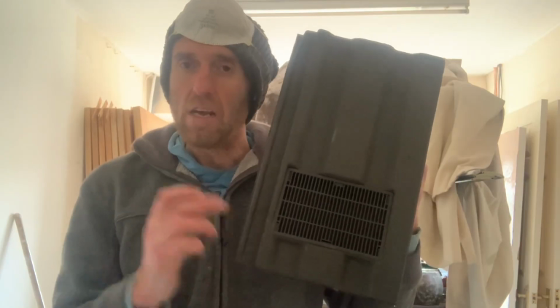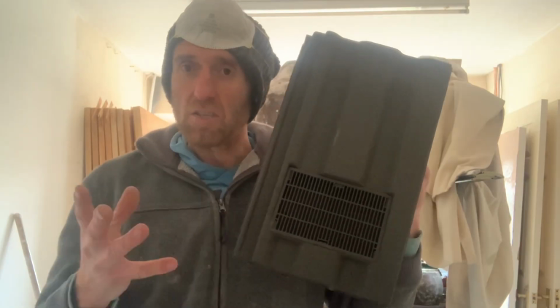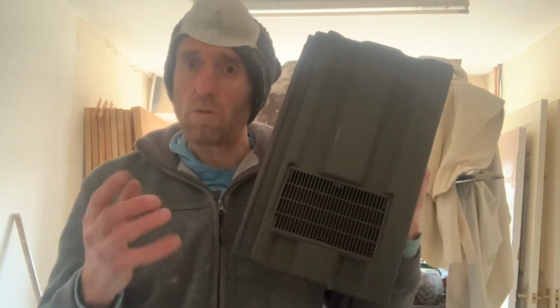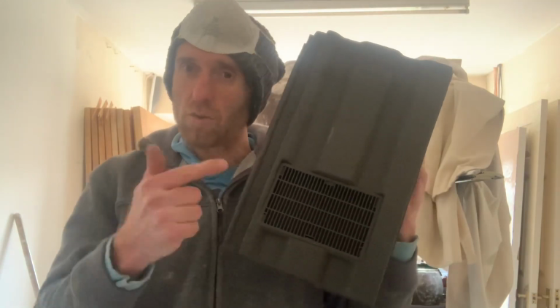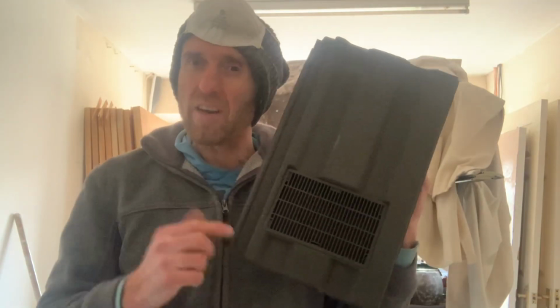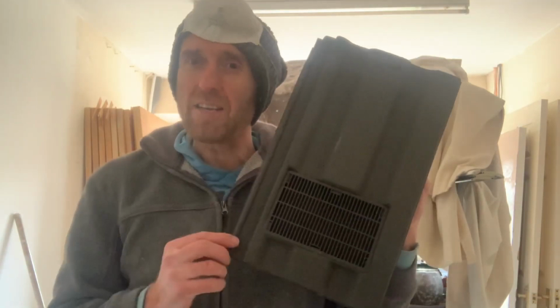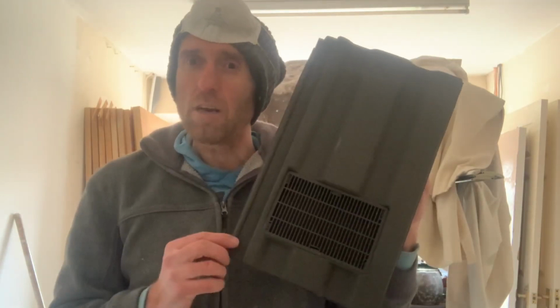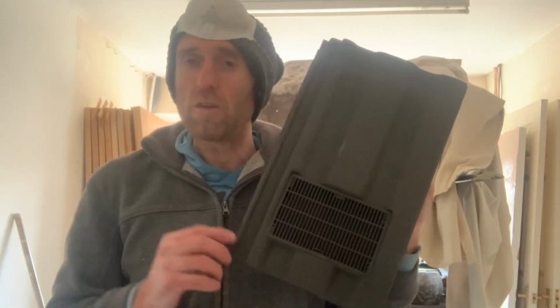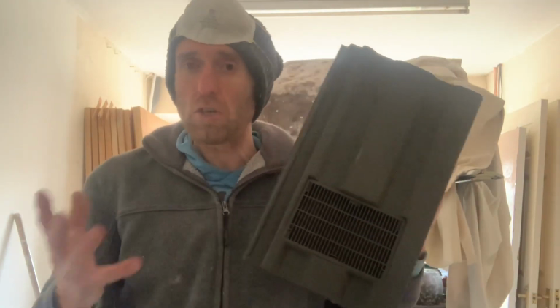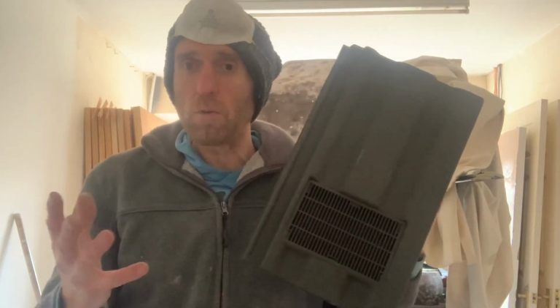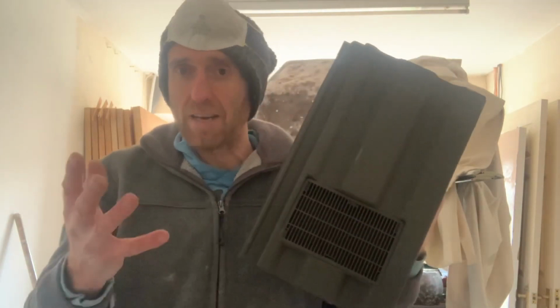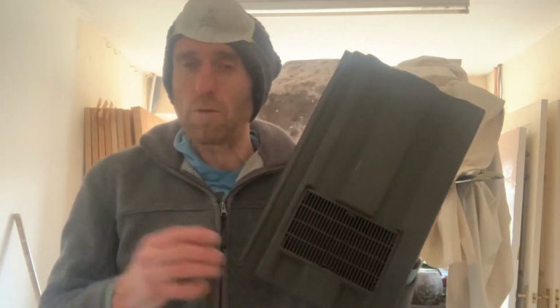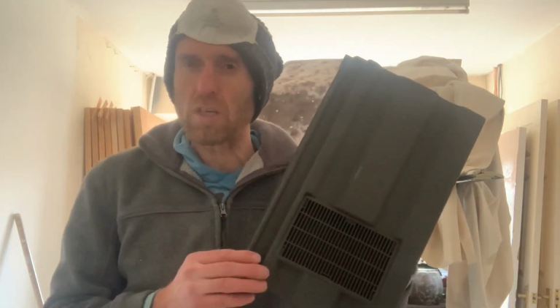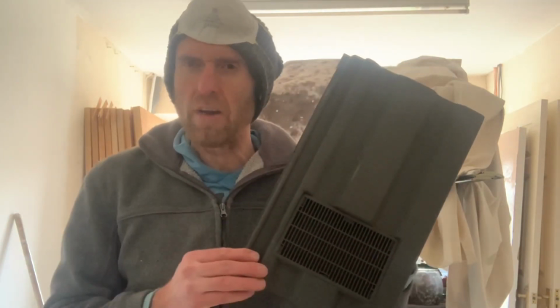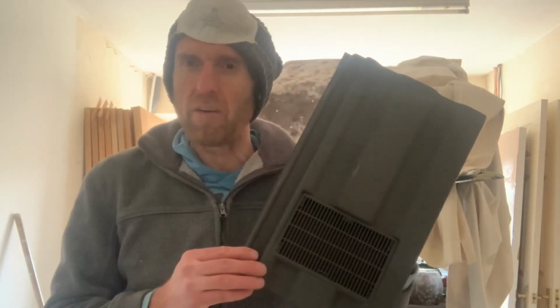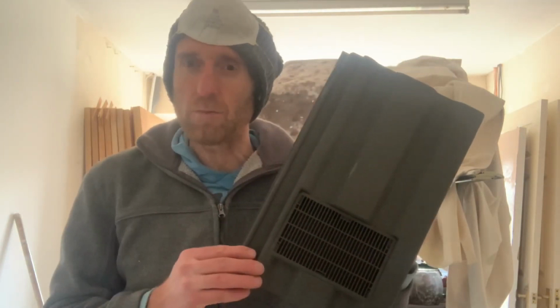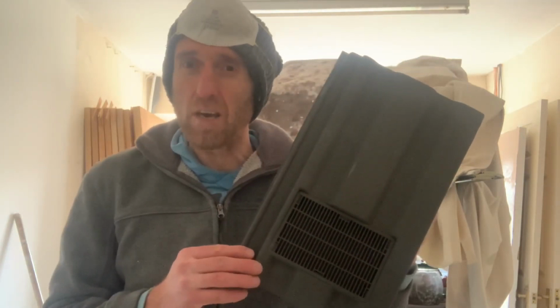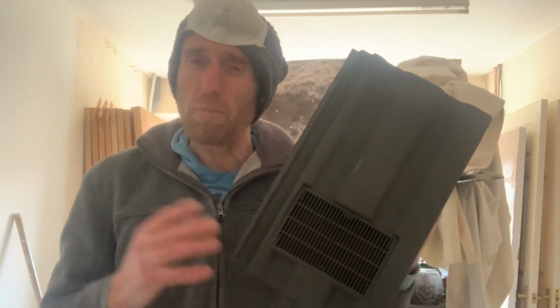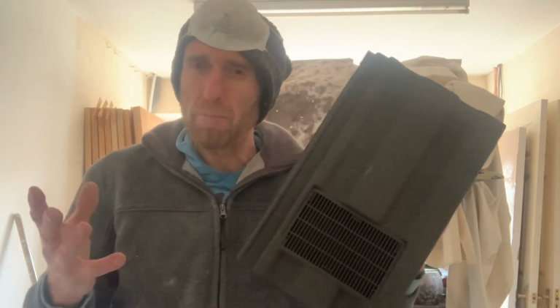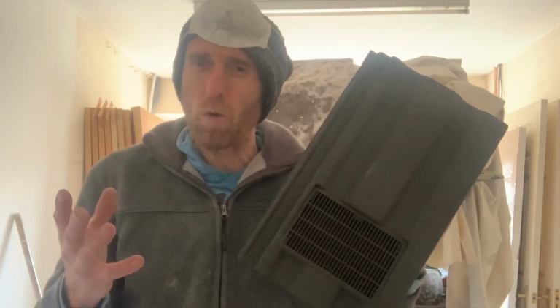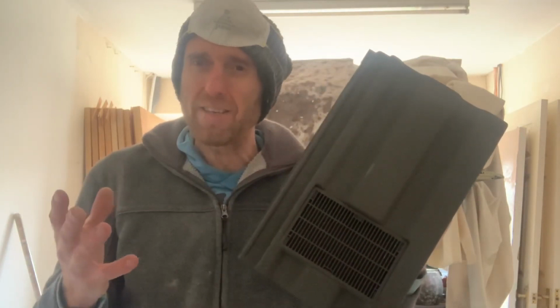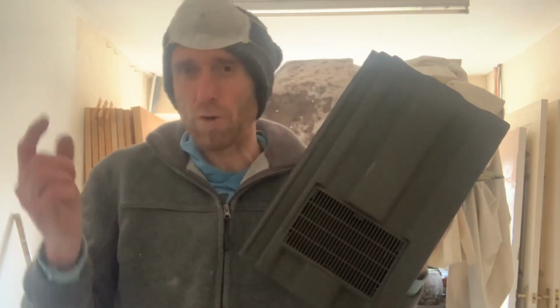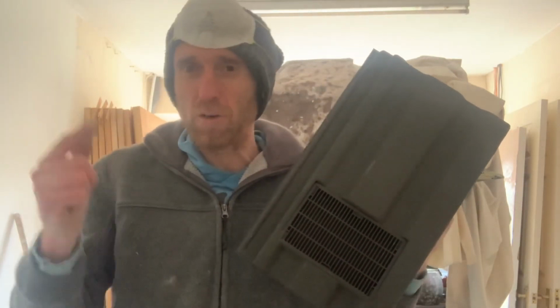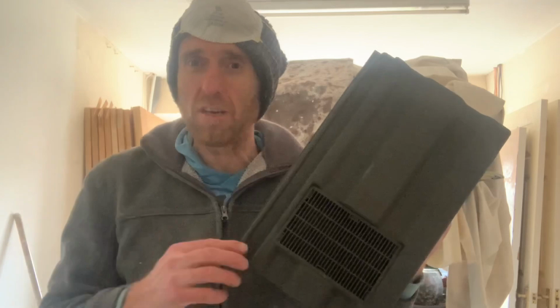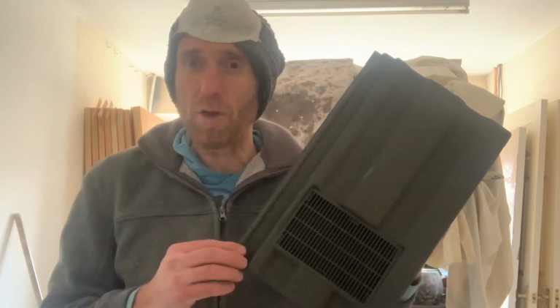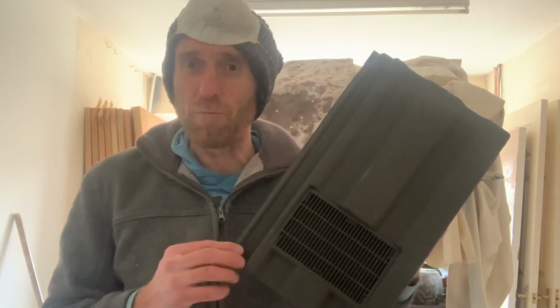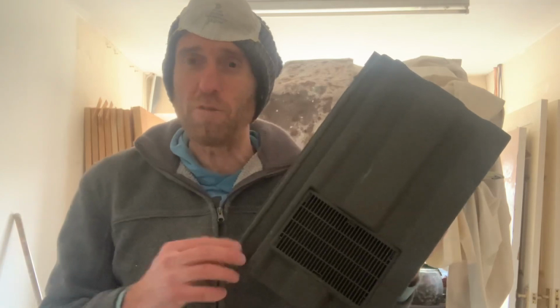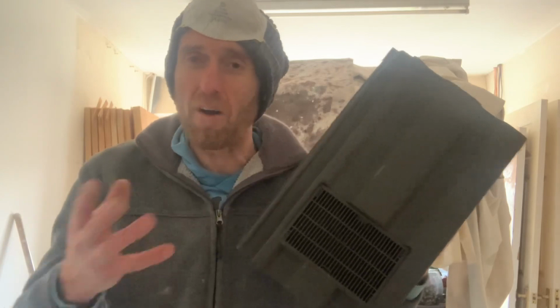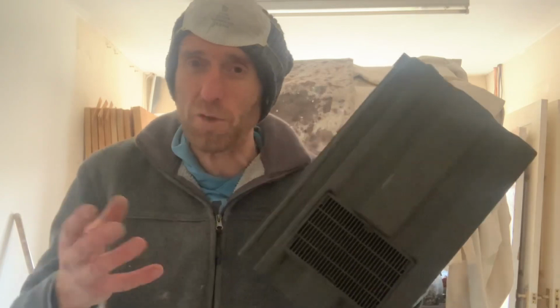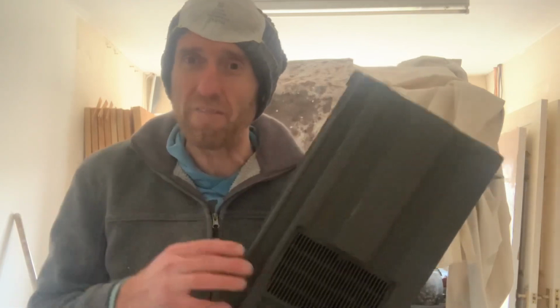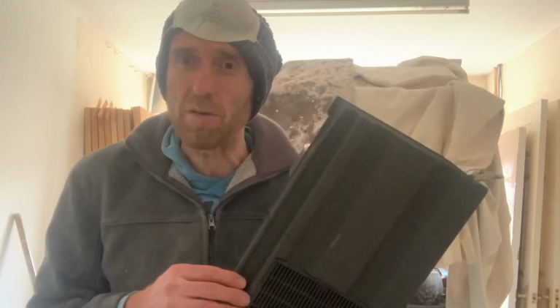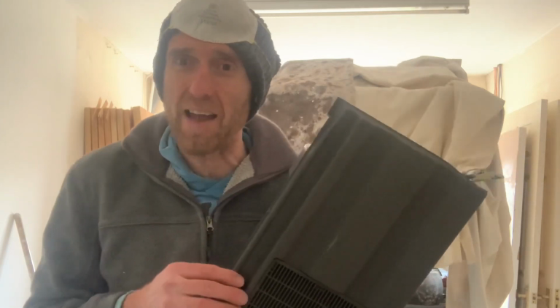I'll try and show you exactly what's going on as we go. It might be quite difficult because I'm going to be on the roof, but I'll do my very best.